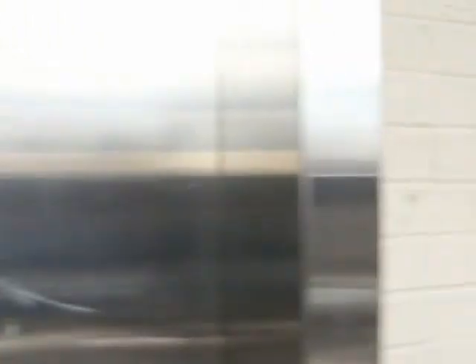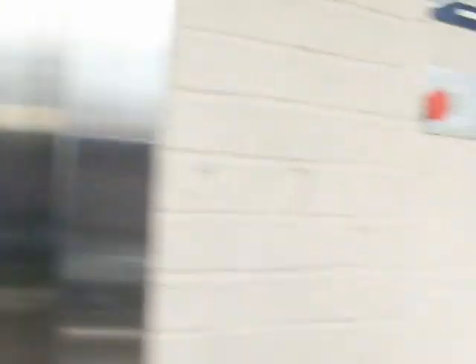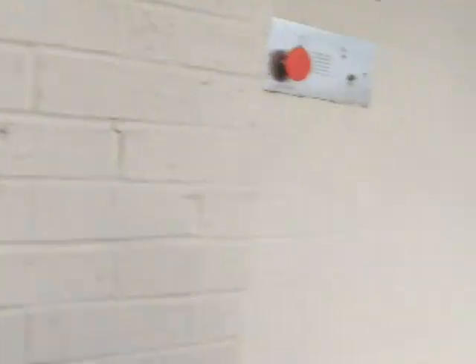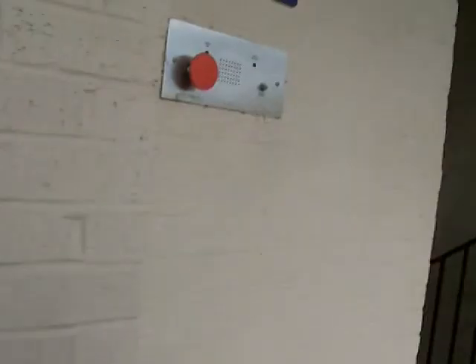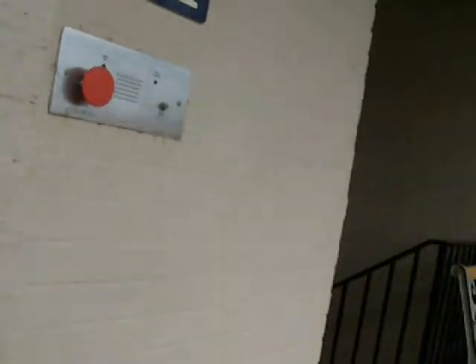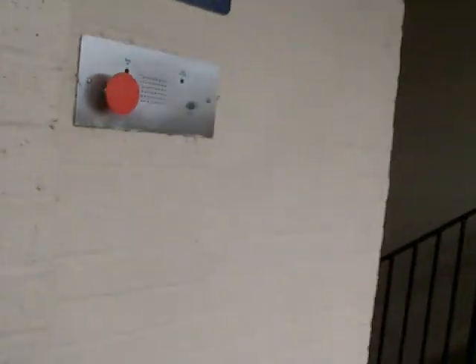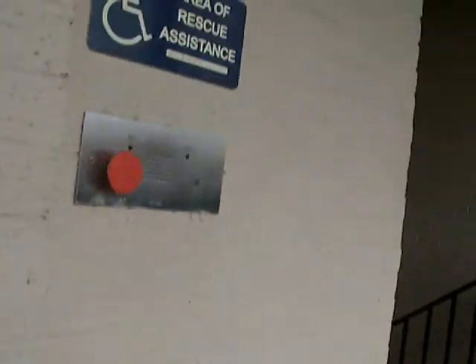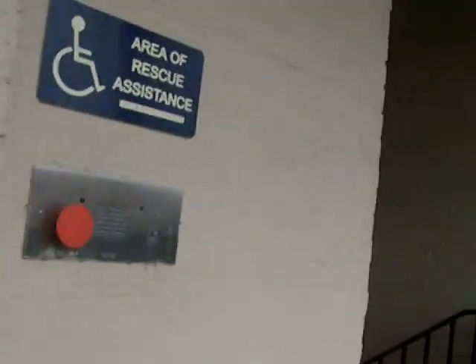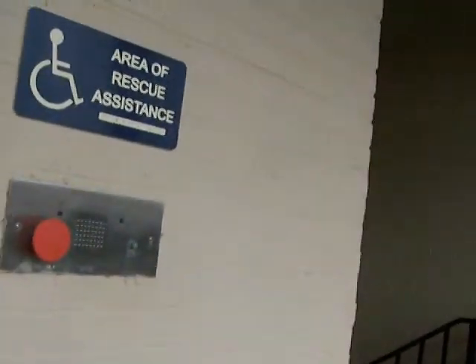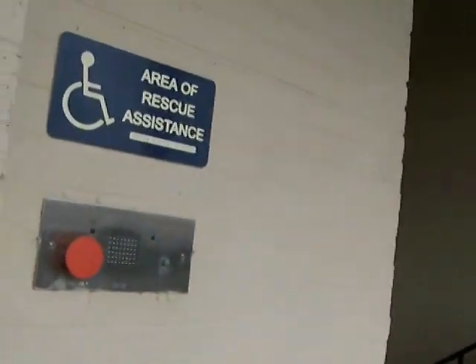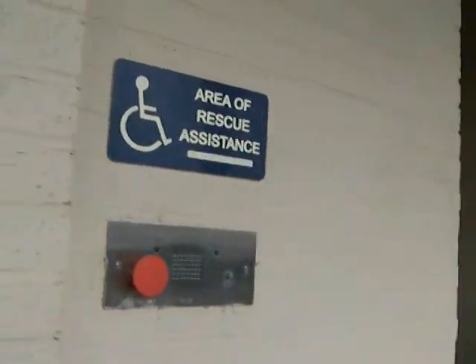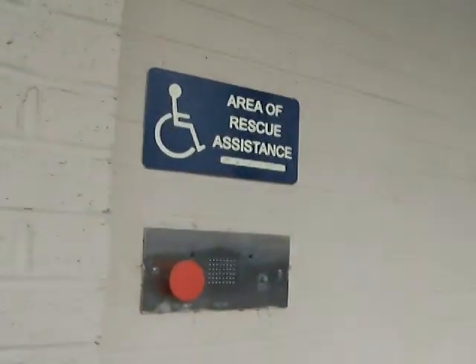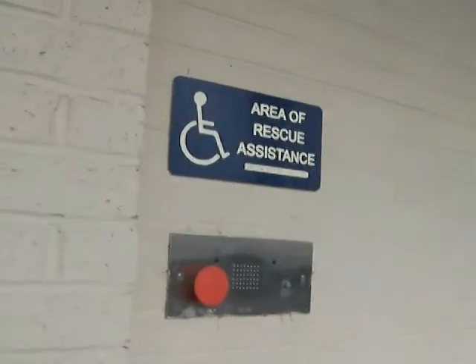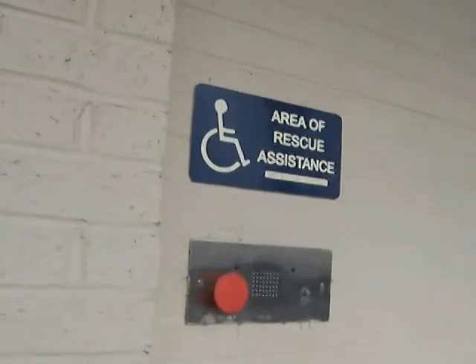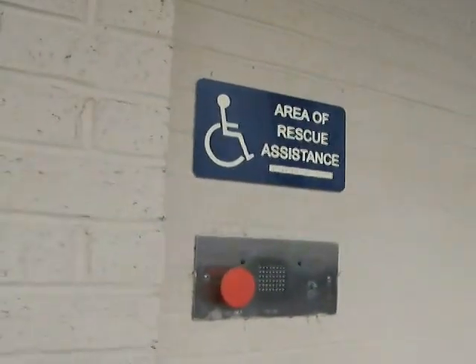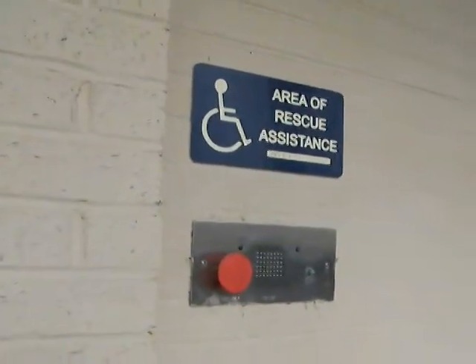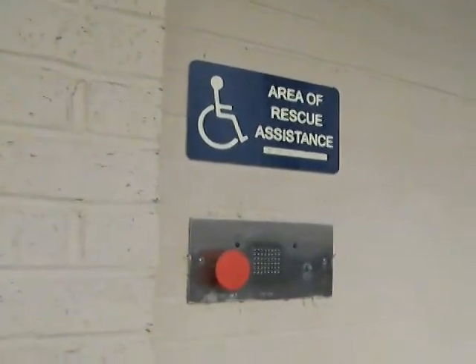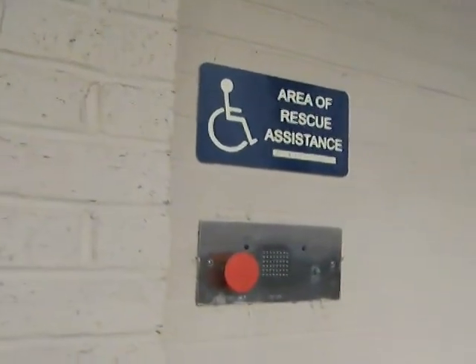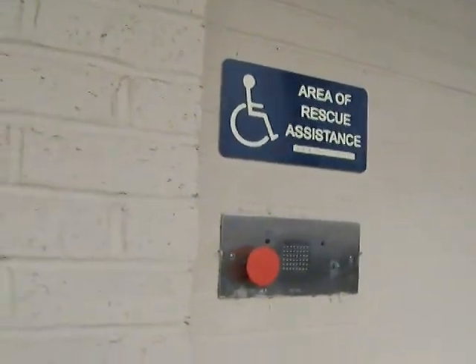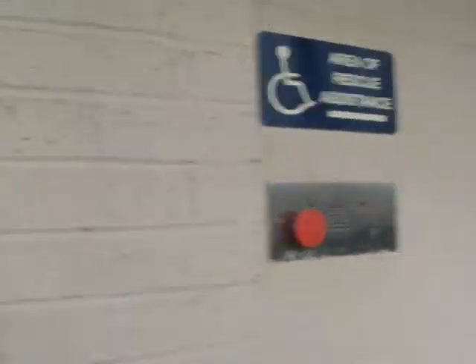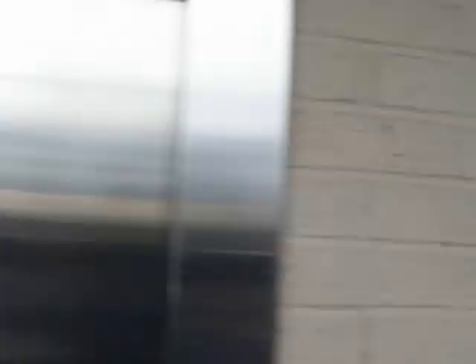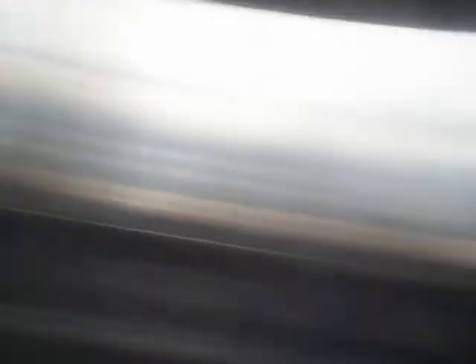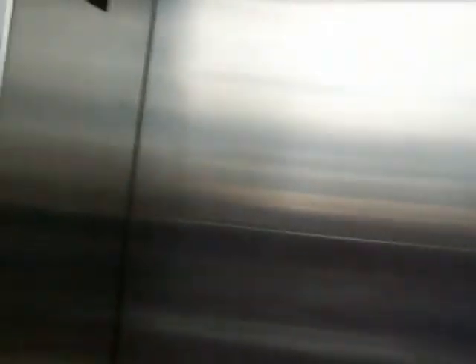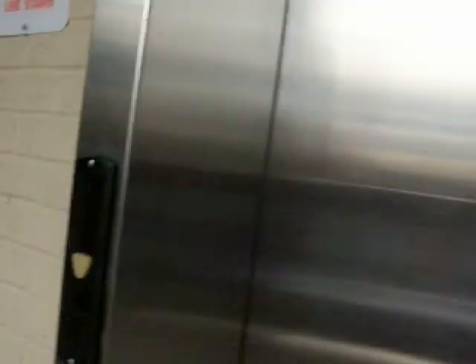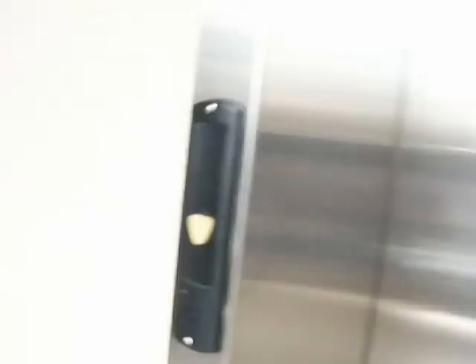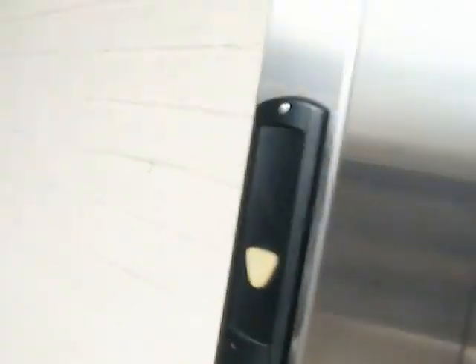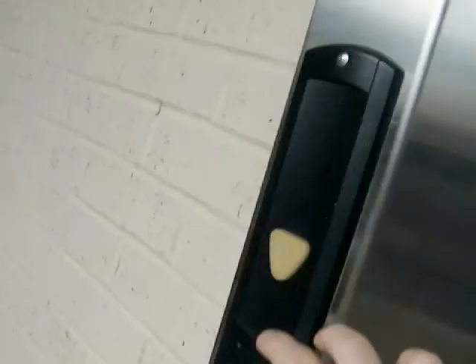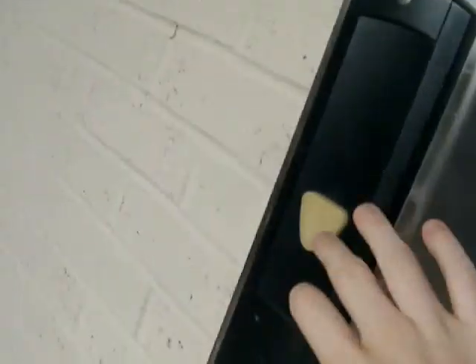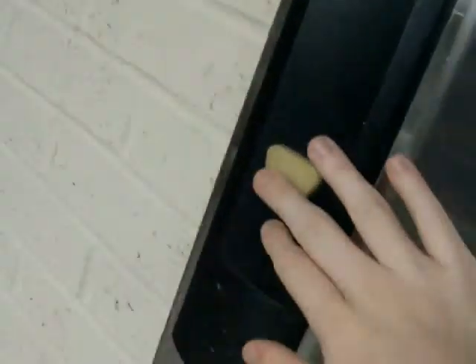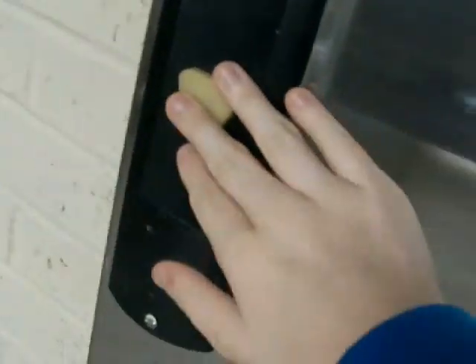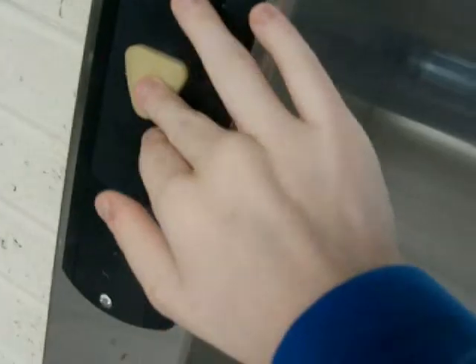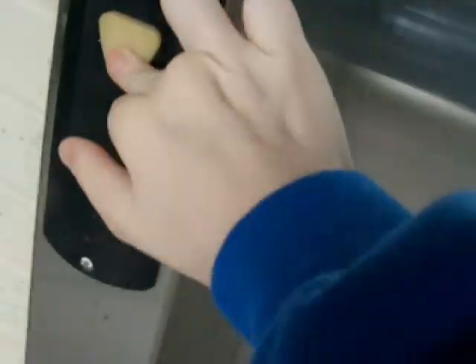This is just an area of rescue assistance. Let's go back down.